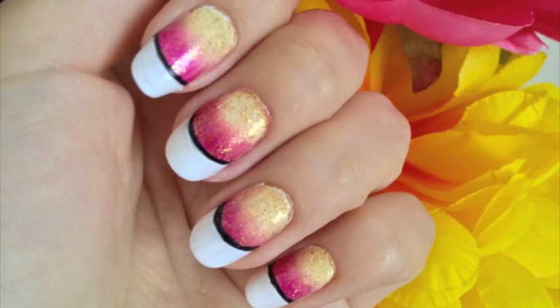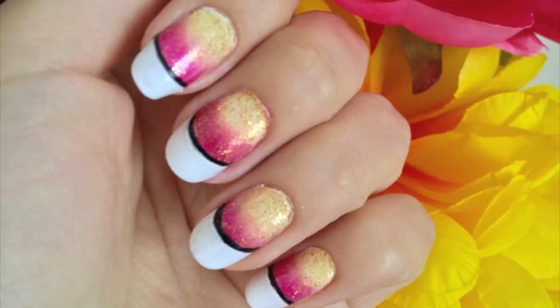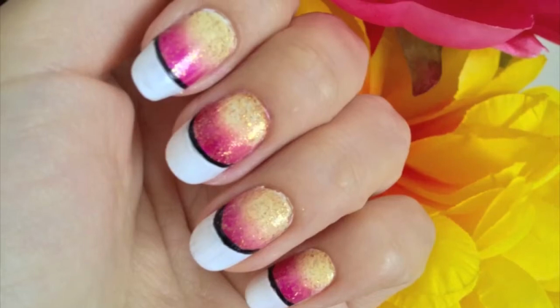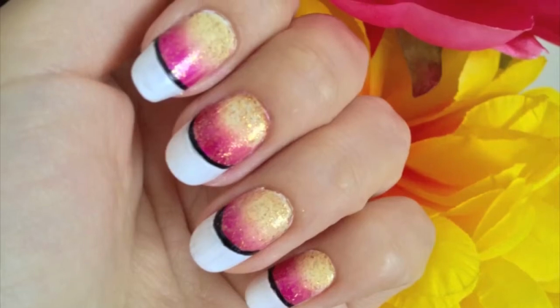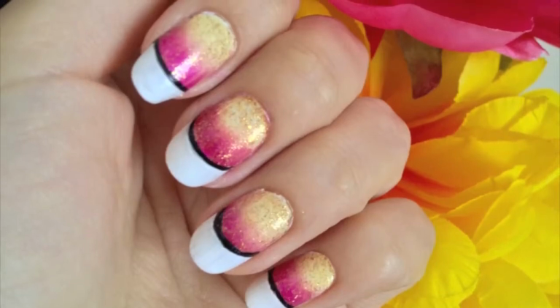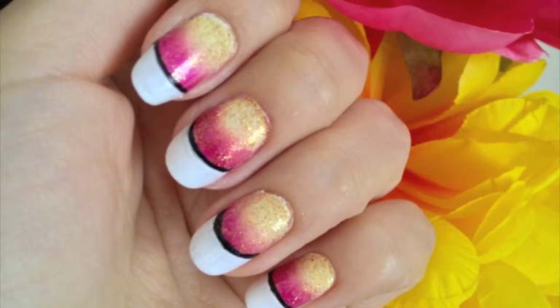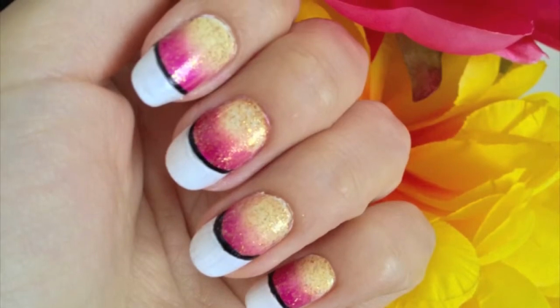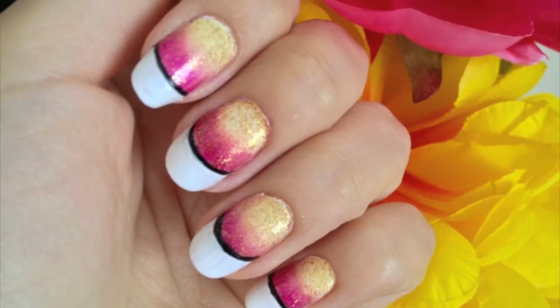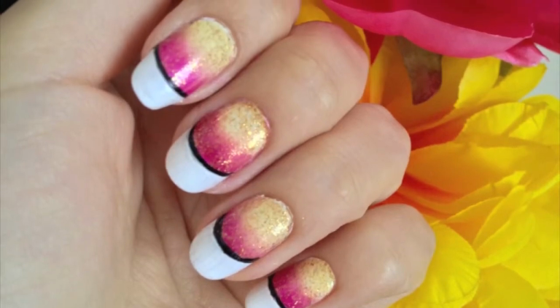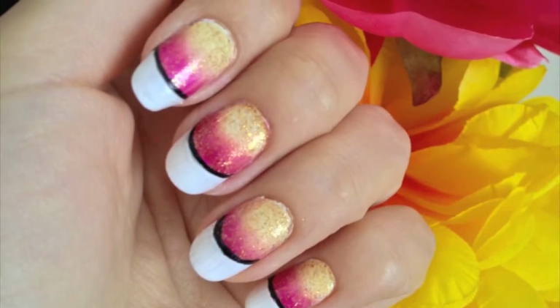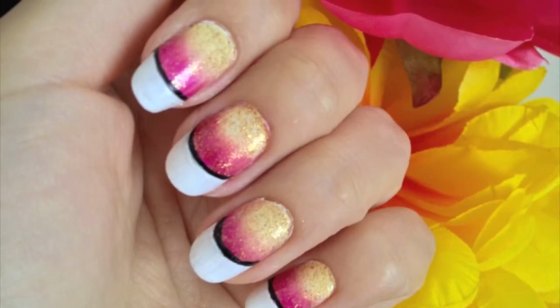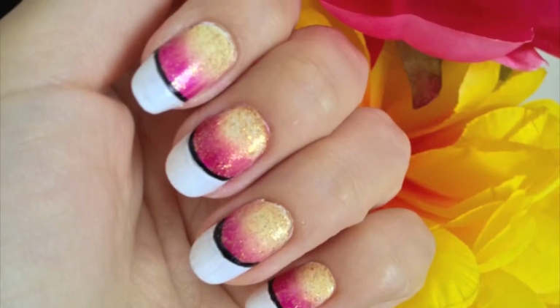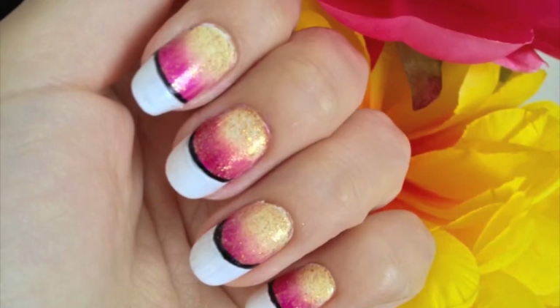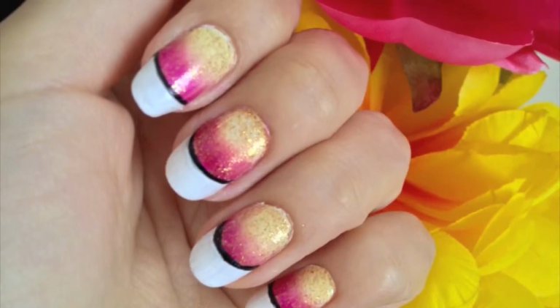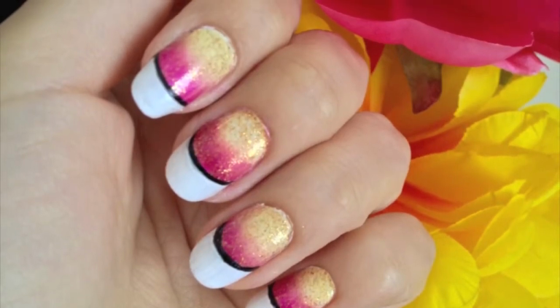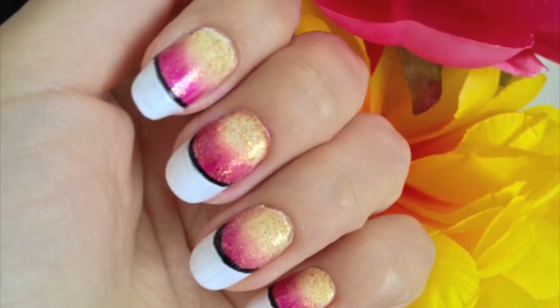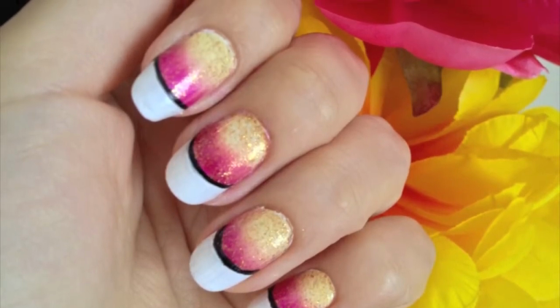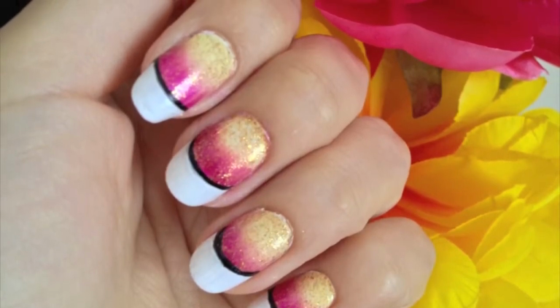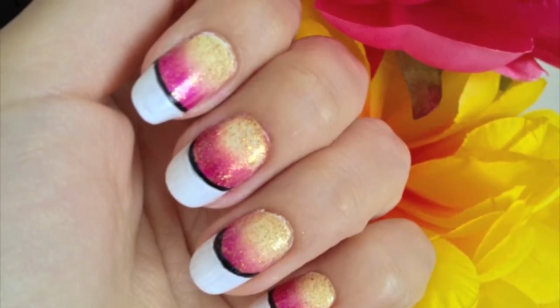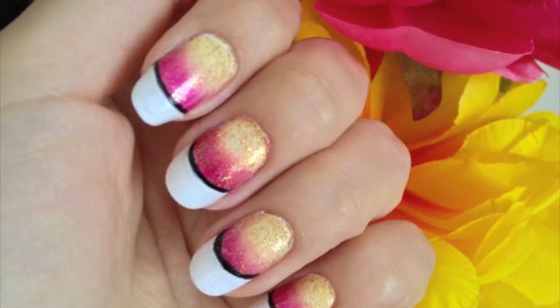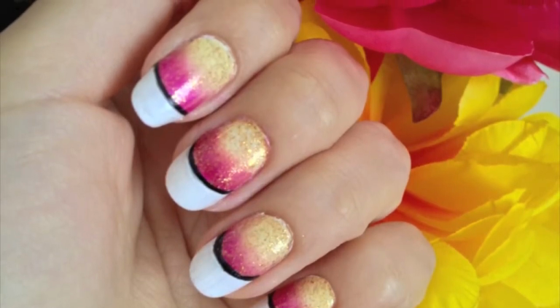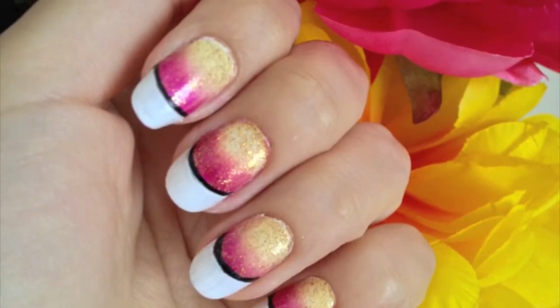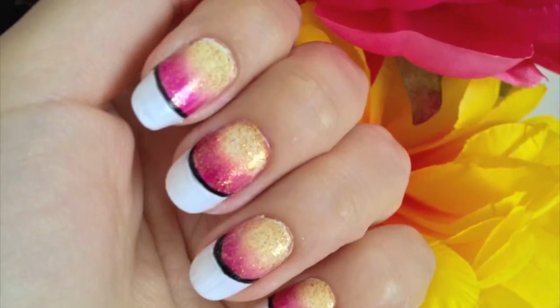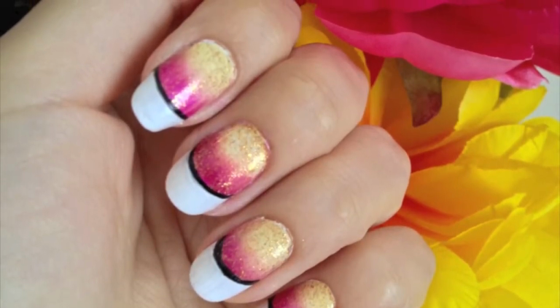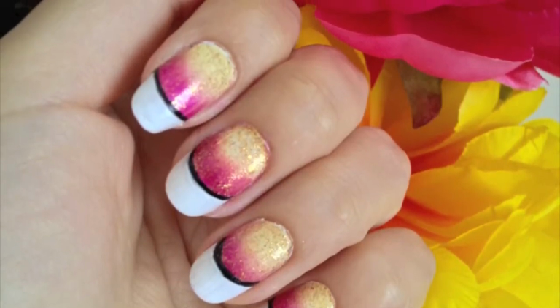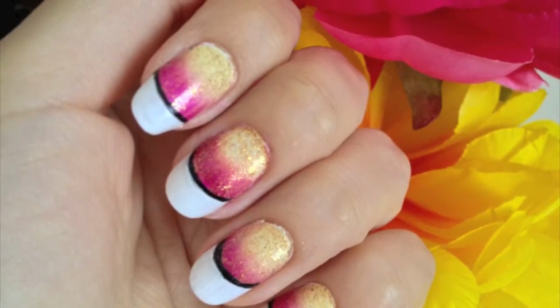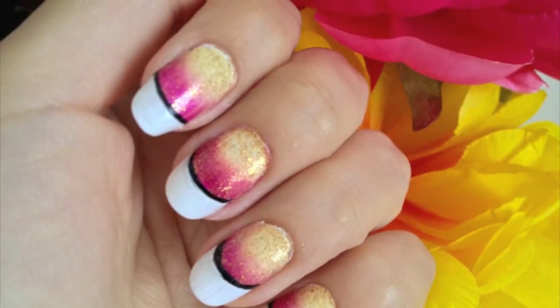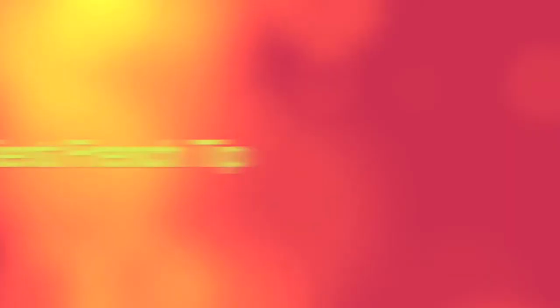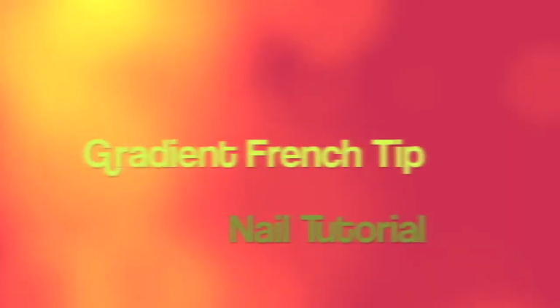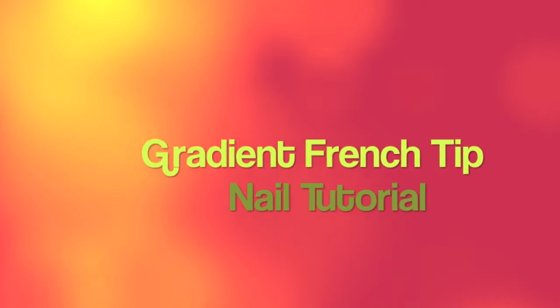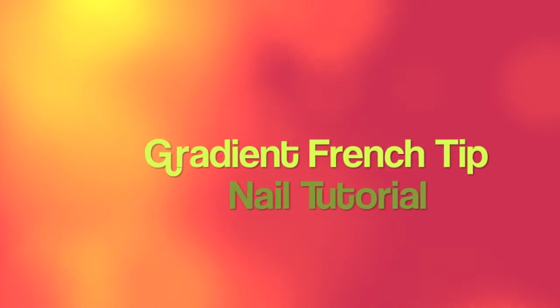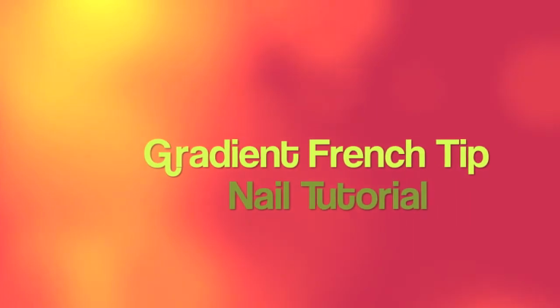Hi guys, in this tutorial we're going to be working on a gradient French tip nail art.